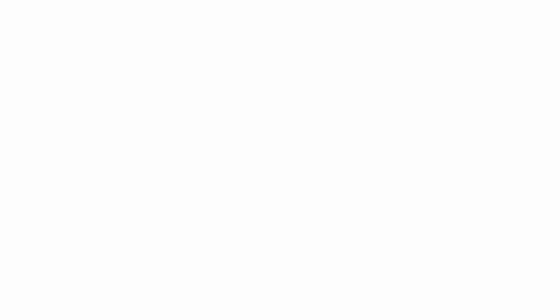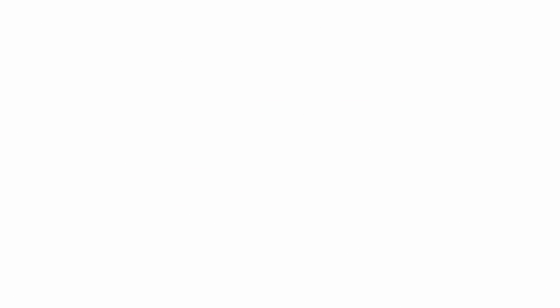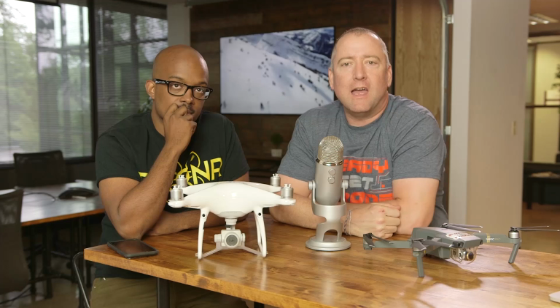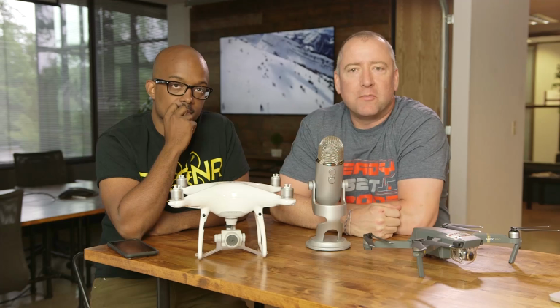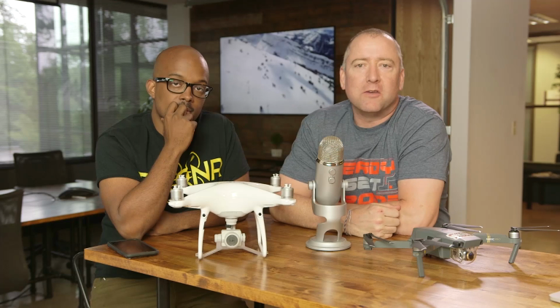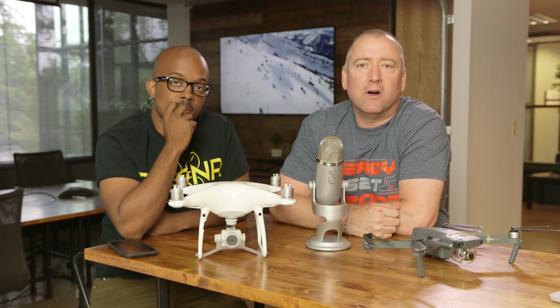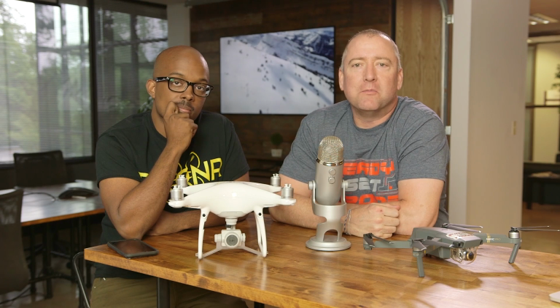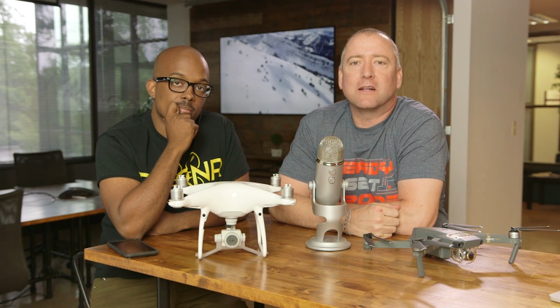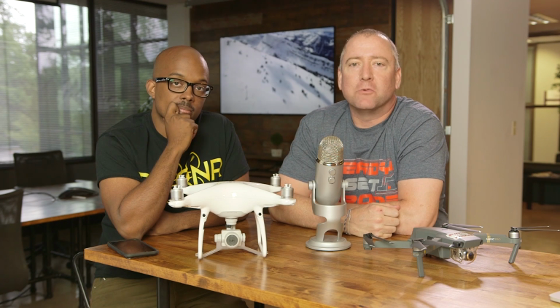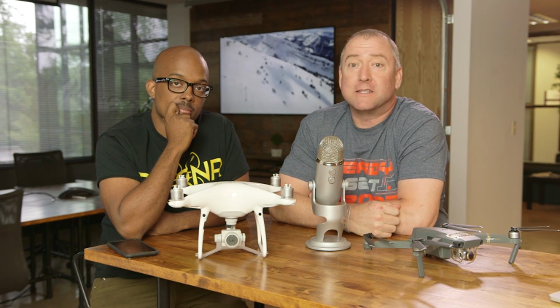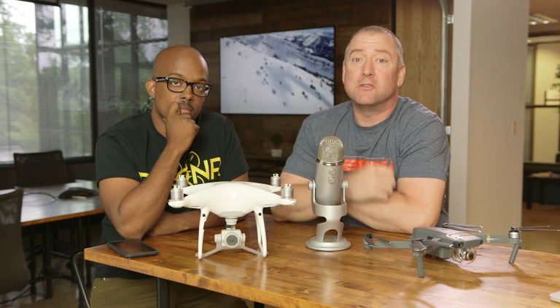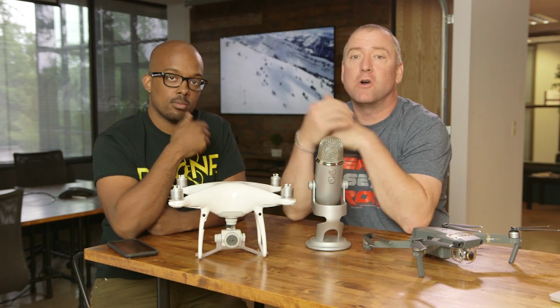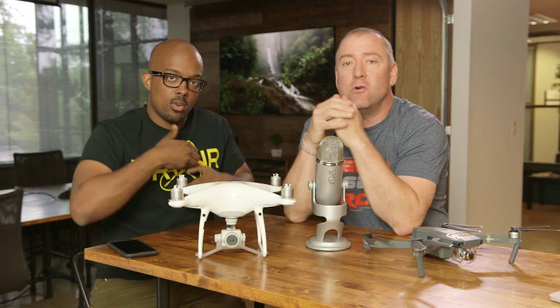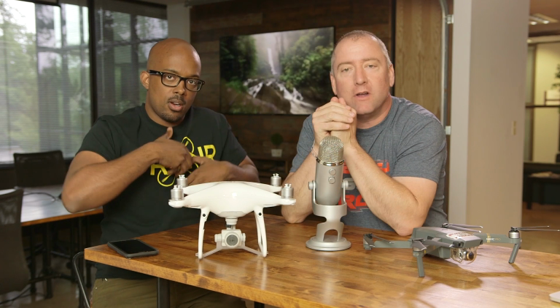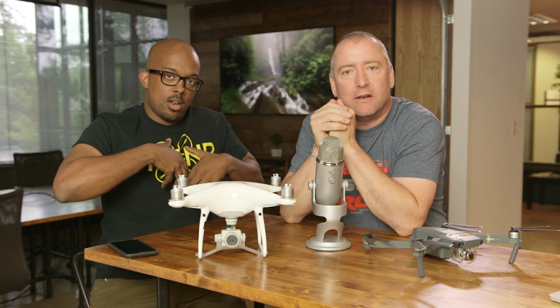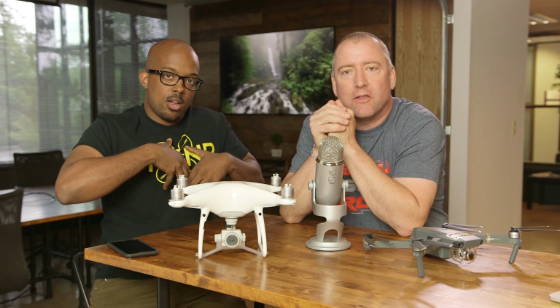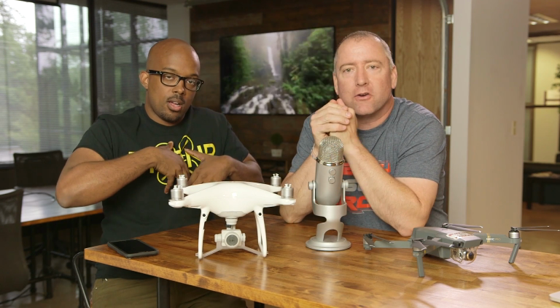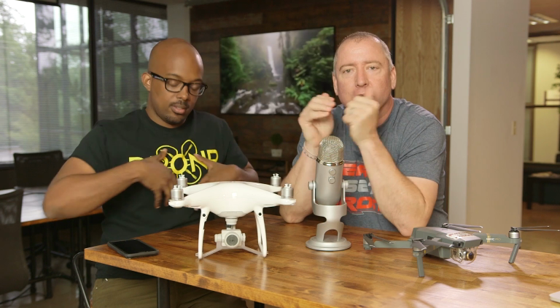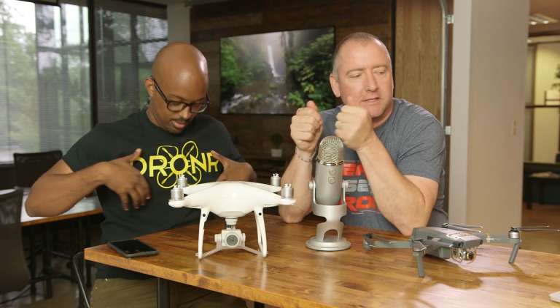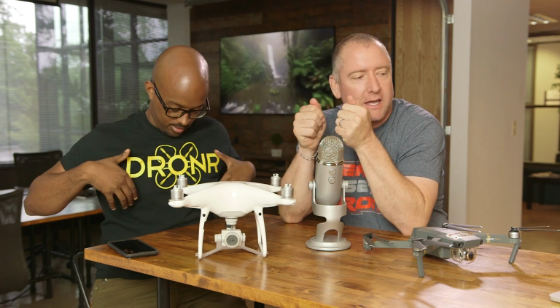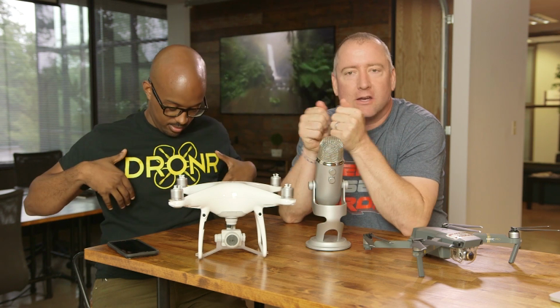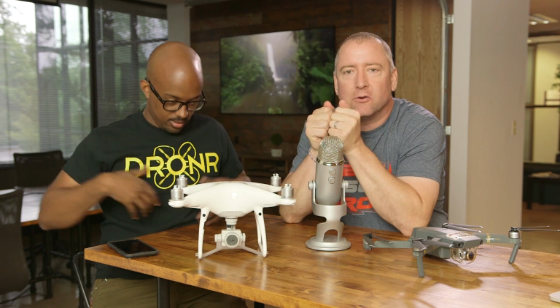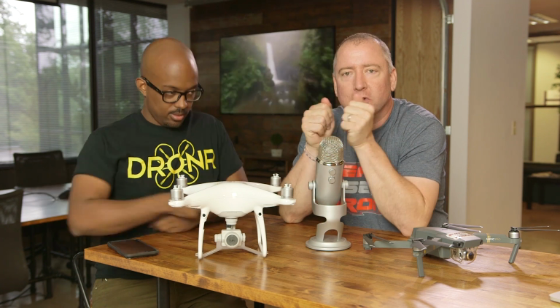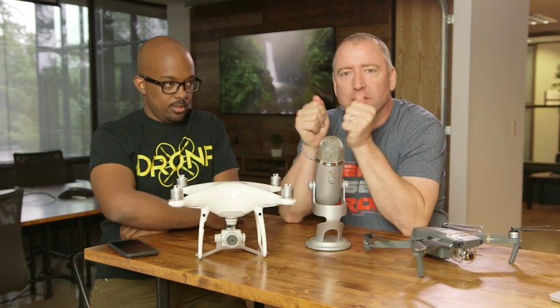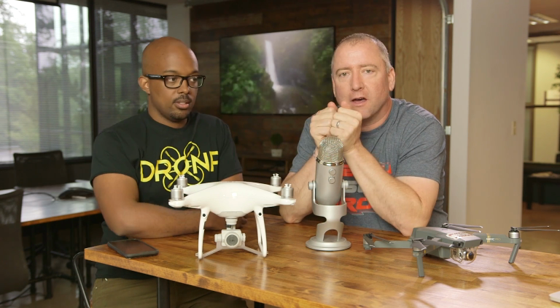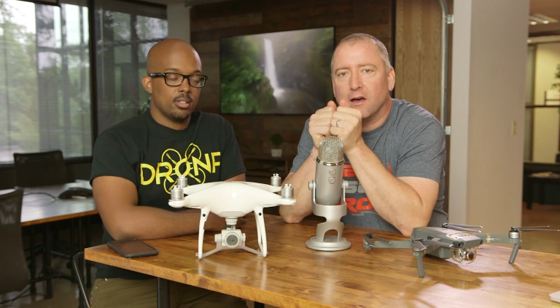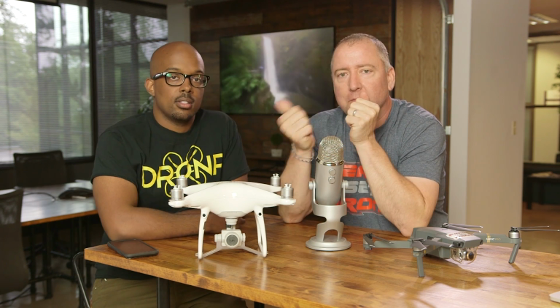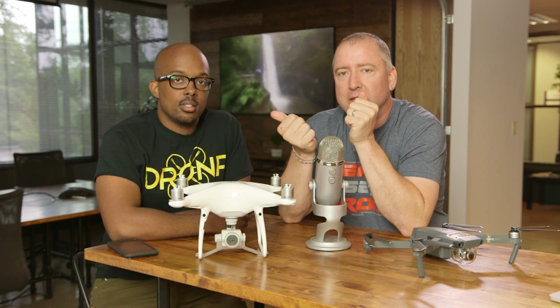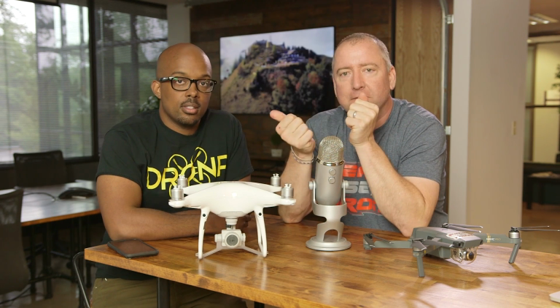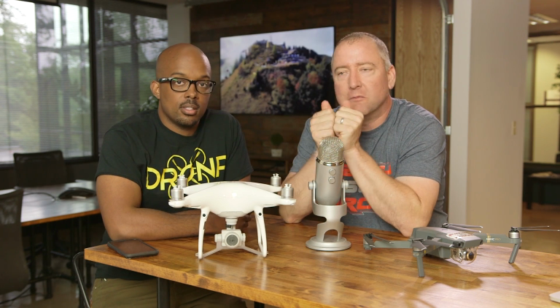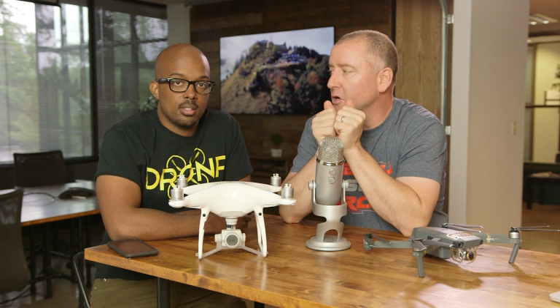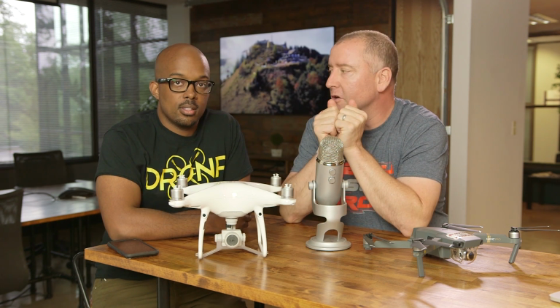Hey everybody, welcome back to Ready, Set, Drone. Another great day here with B from Droner.